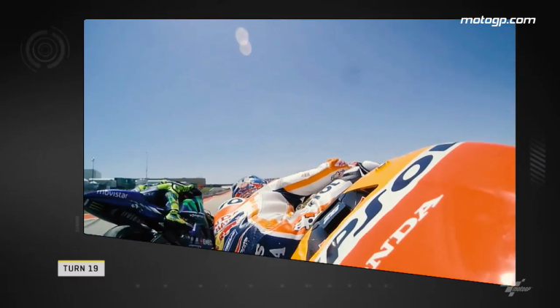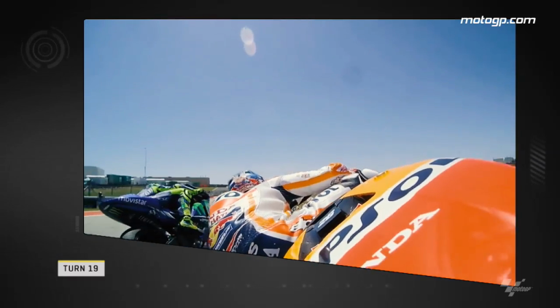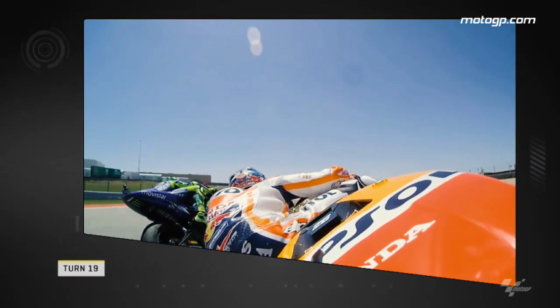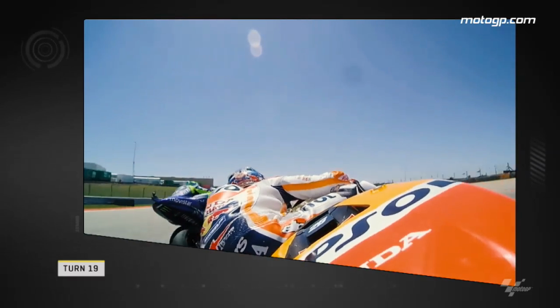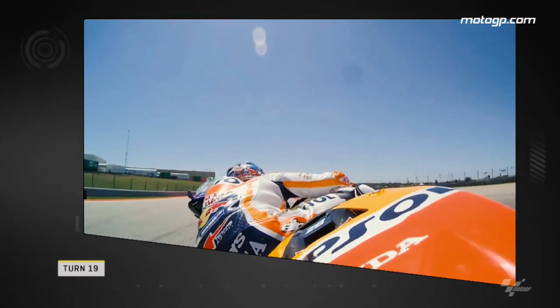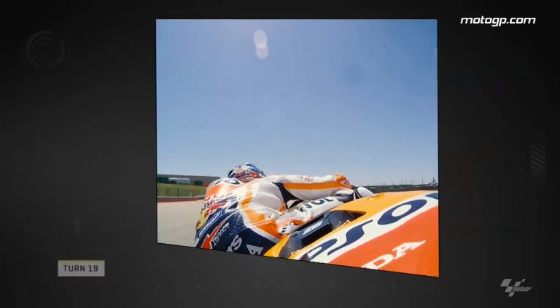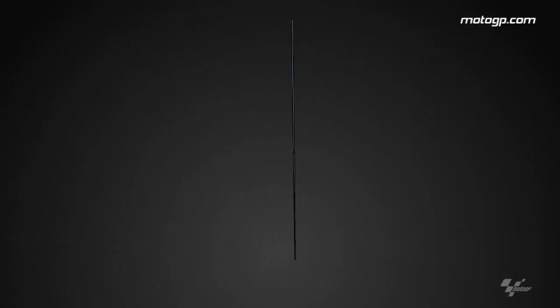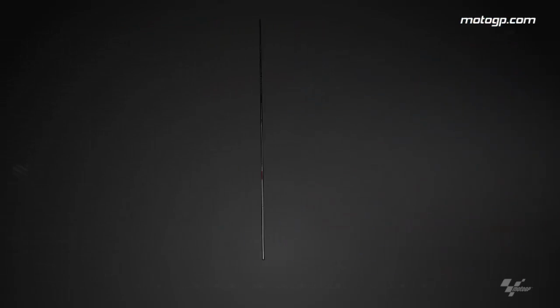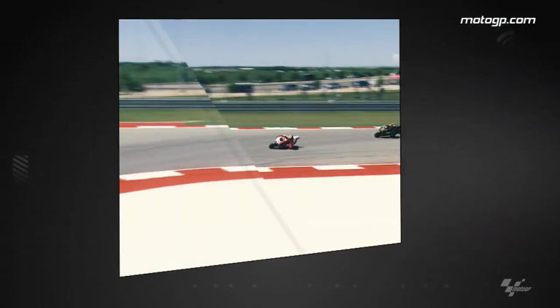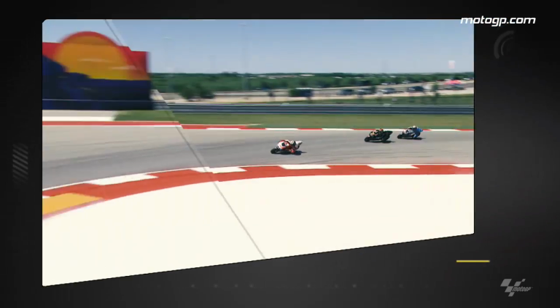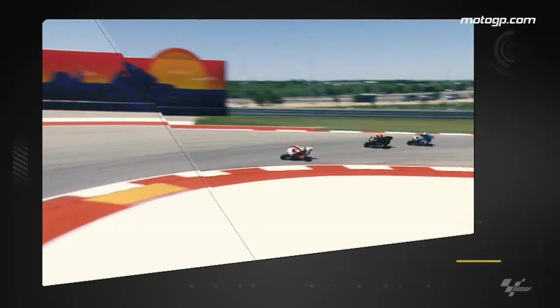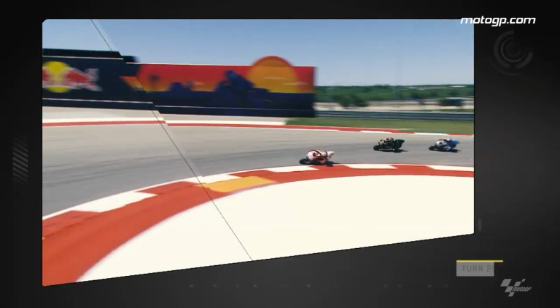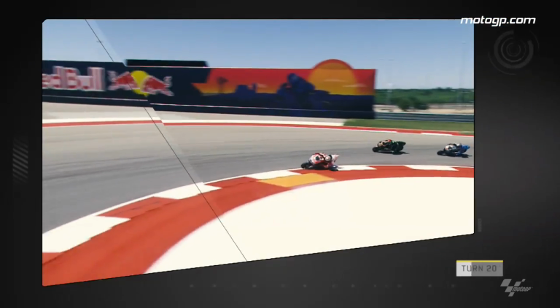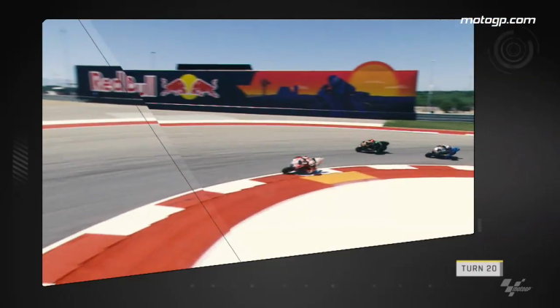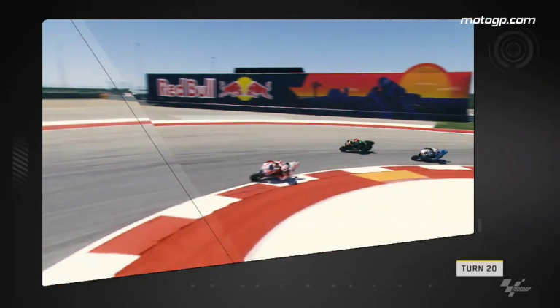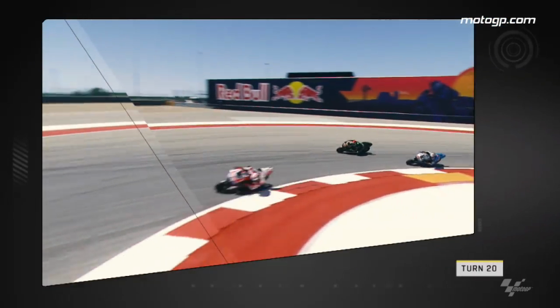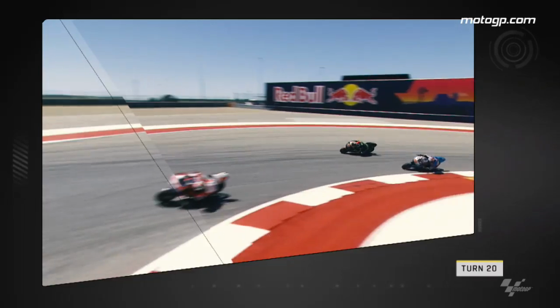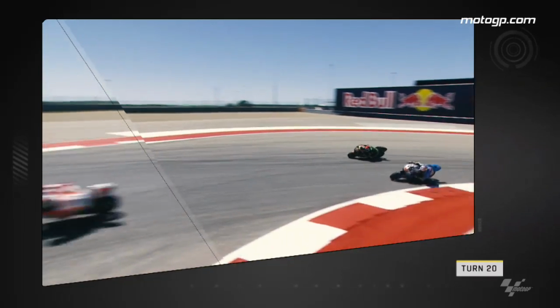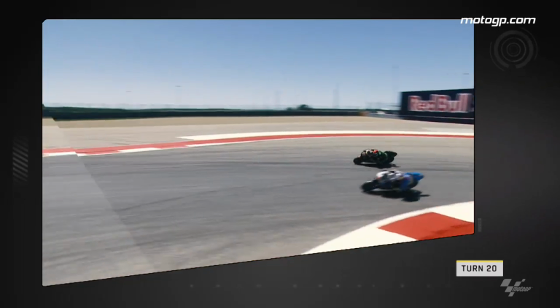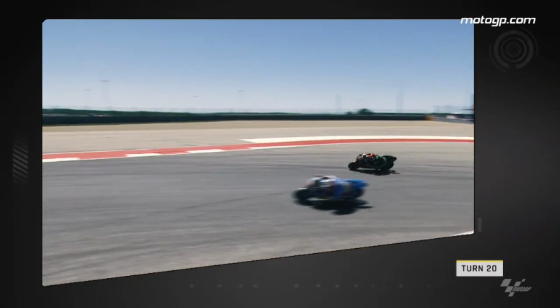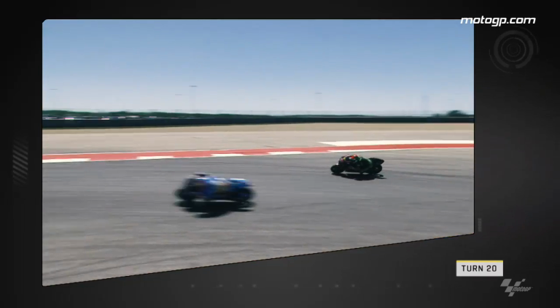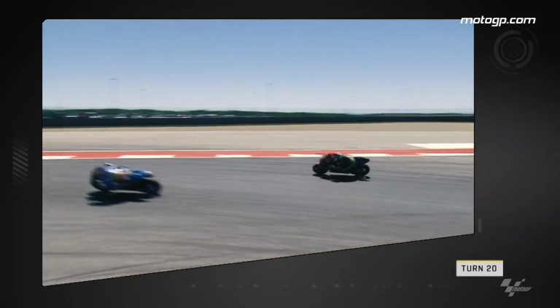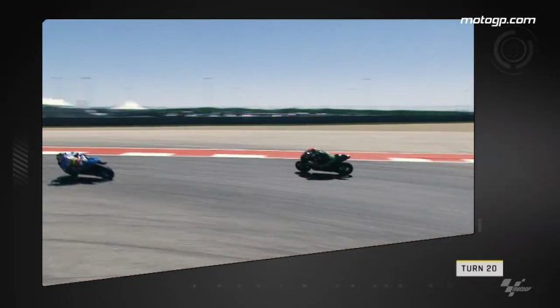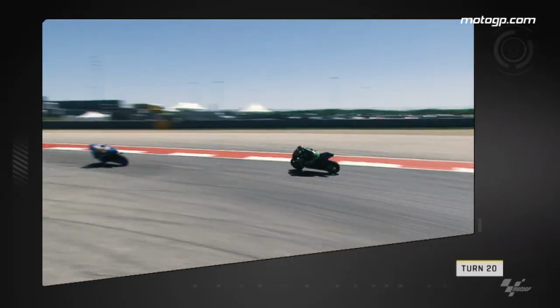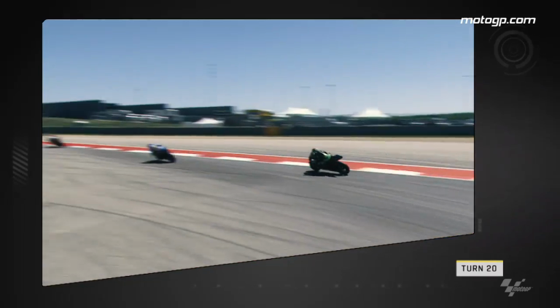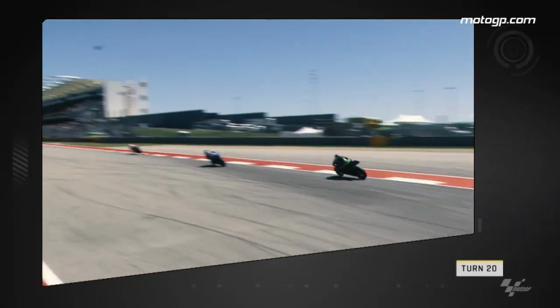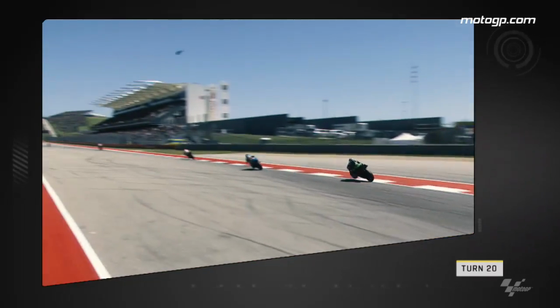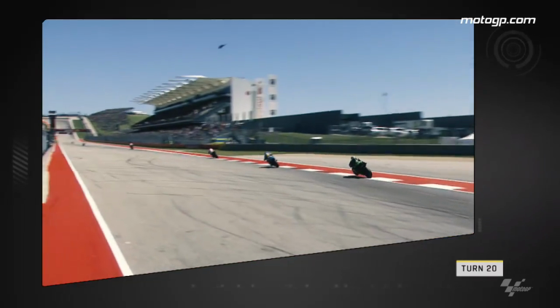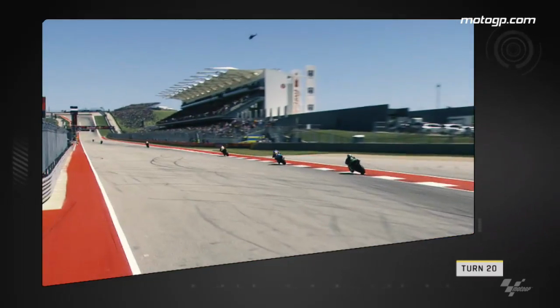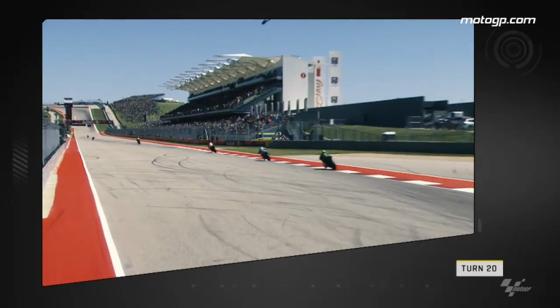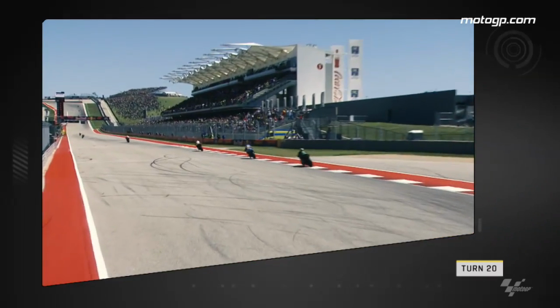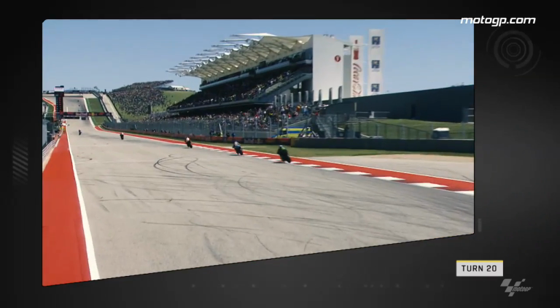And finally the last corner of Turn 20 as Jonas Folger runs wide and Jack Miller takes a position. And that was a look at some of the best overtakes from Austin.